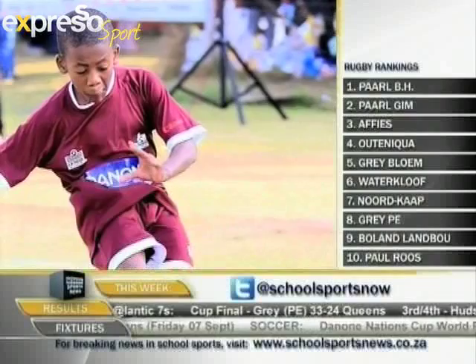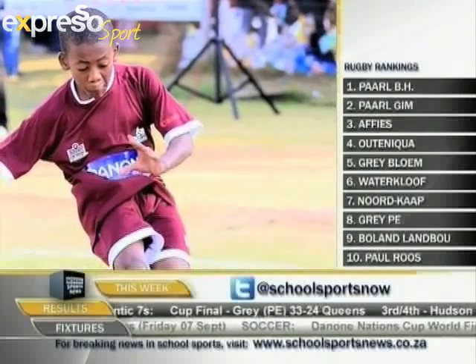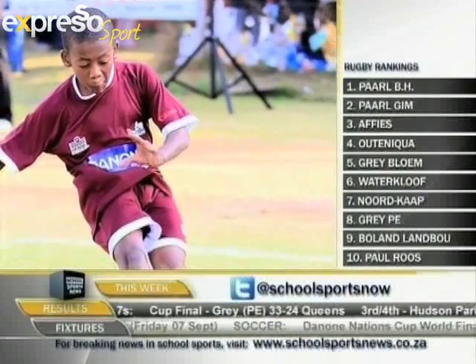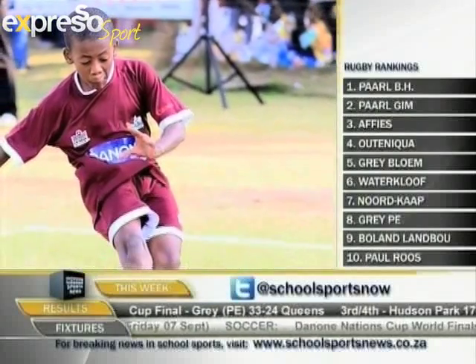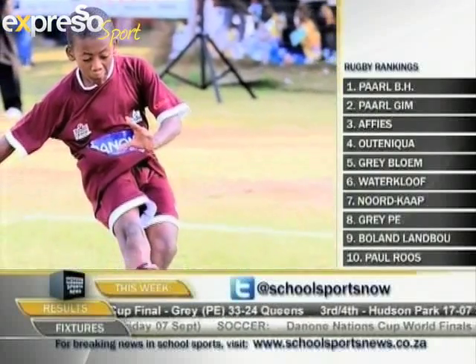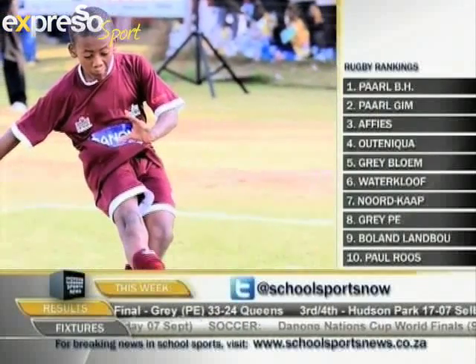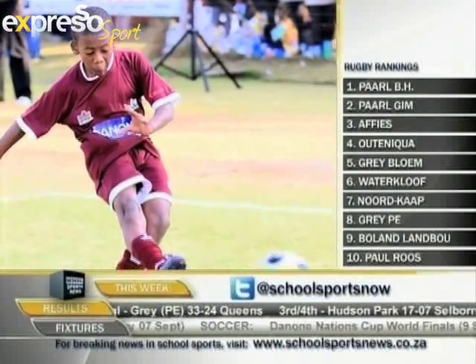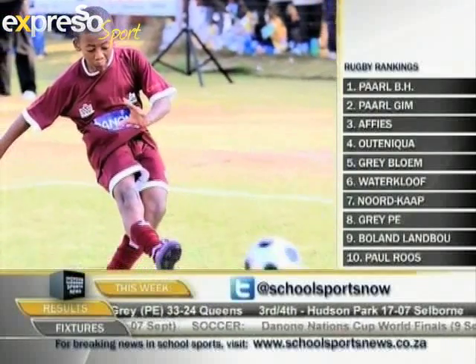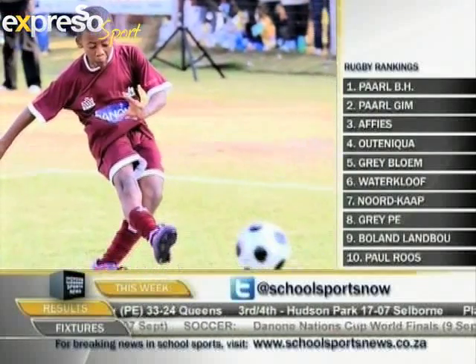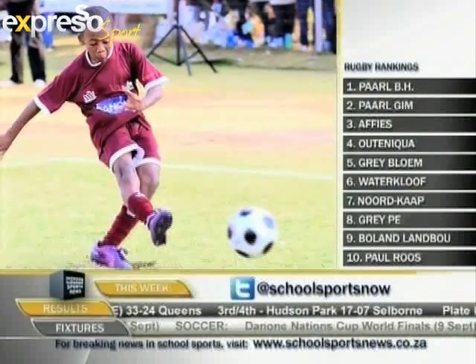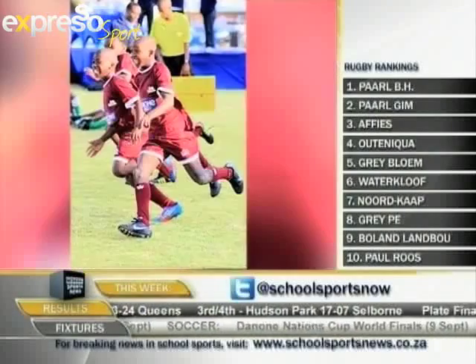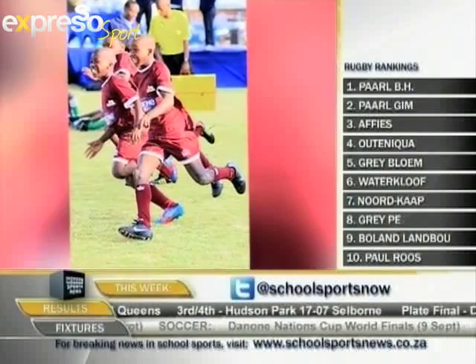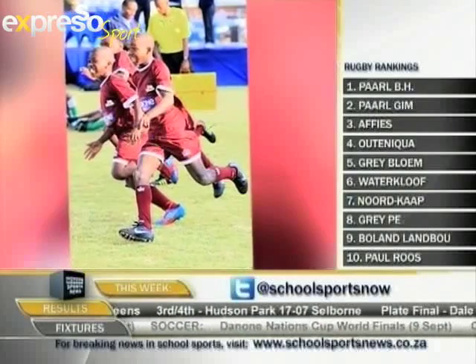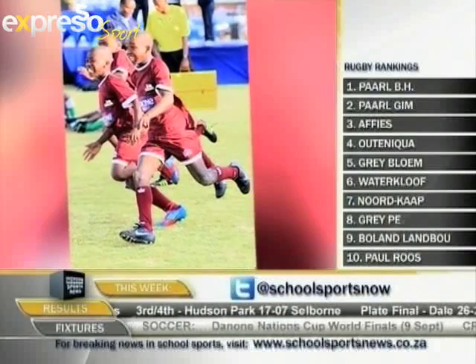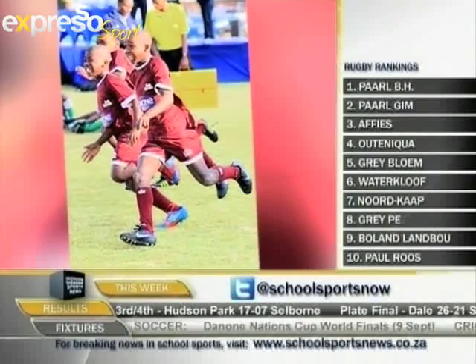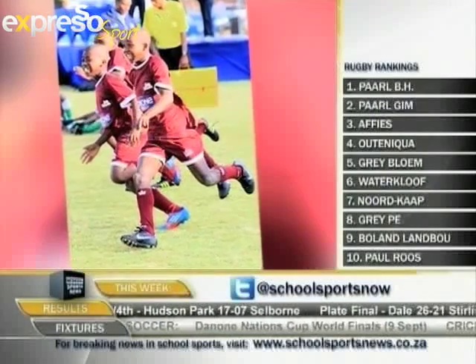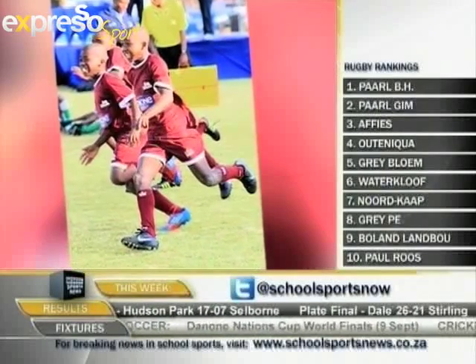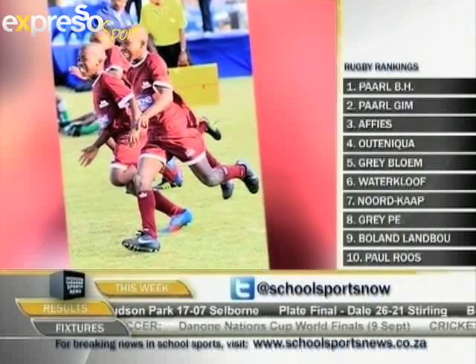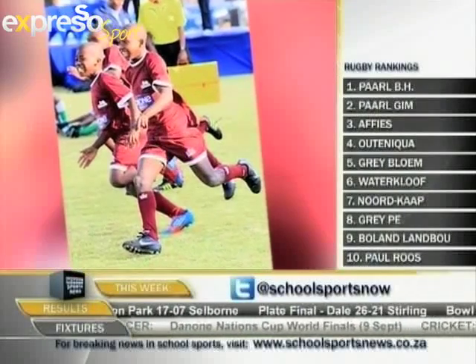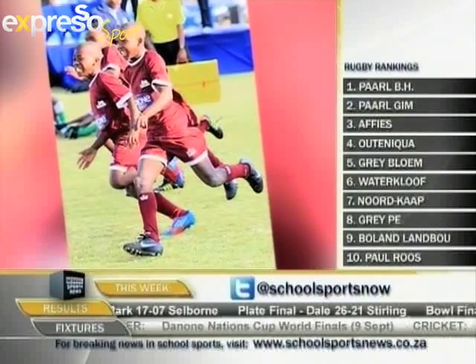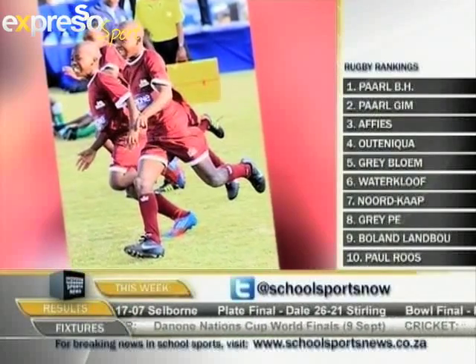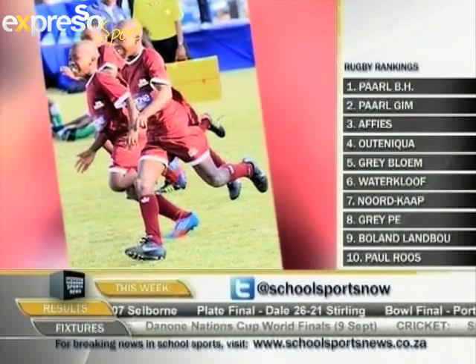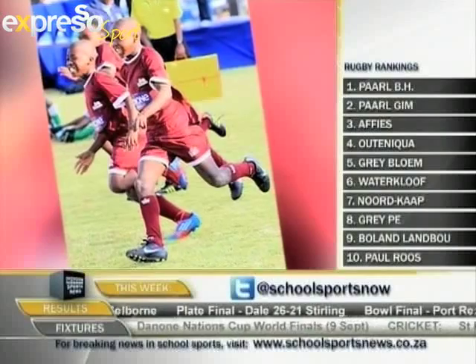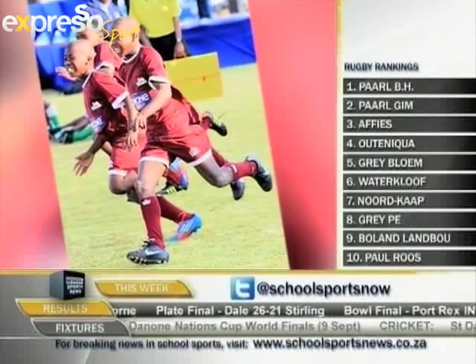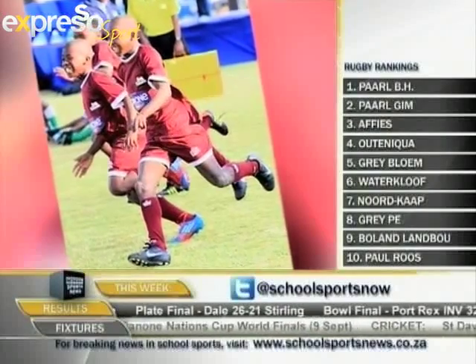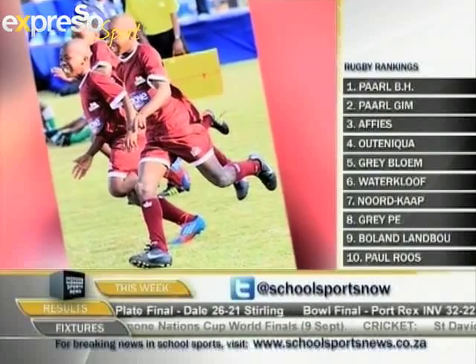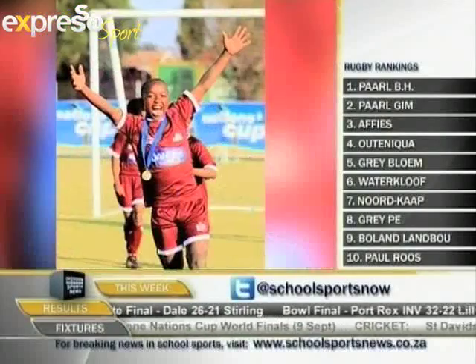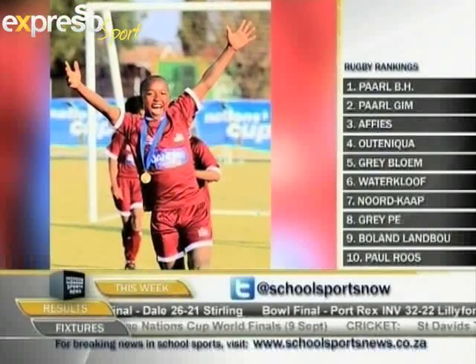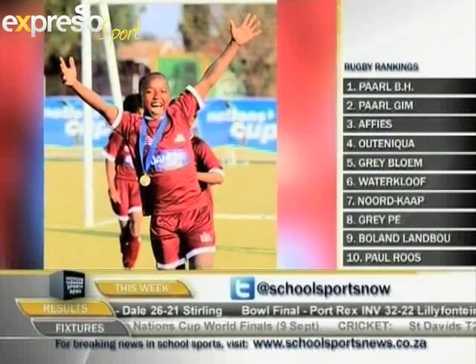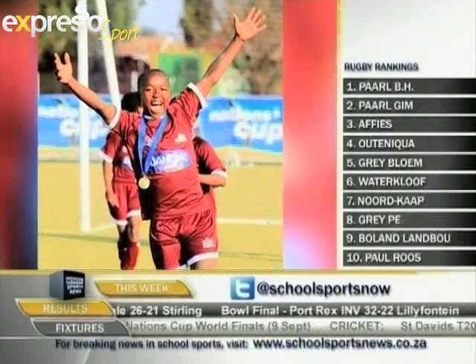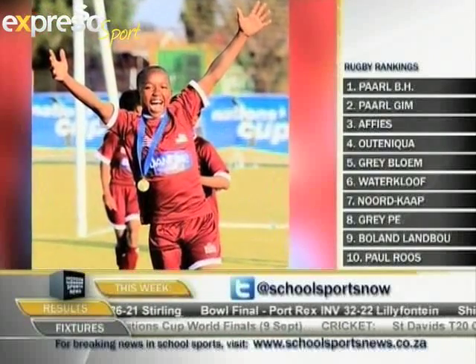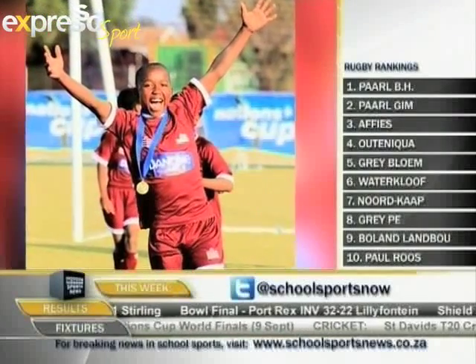South Africa have been placed in Group C alongside fellow Africans Ivory Coast, as well as Turkey, Switzerland and Spain. Tough group.